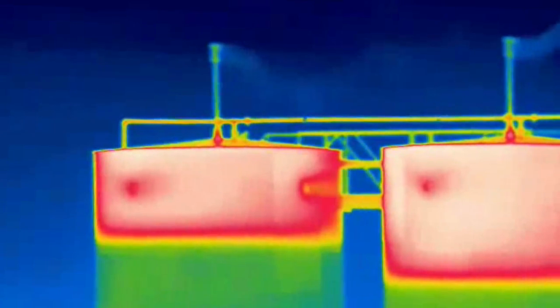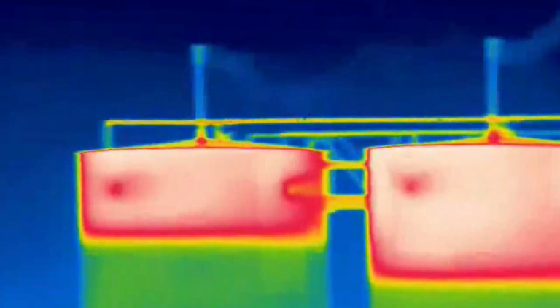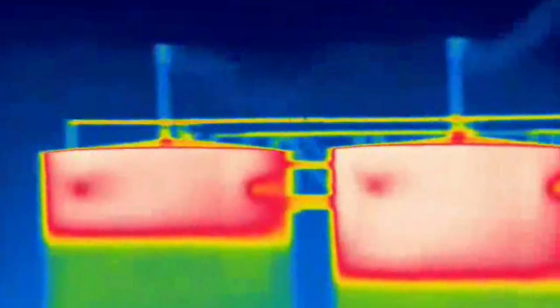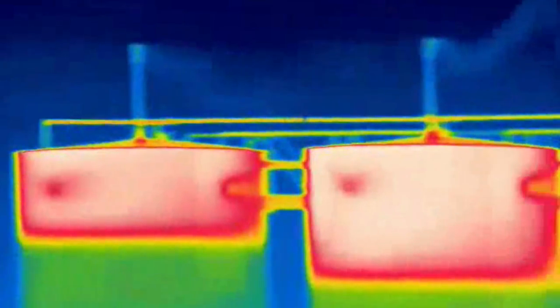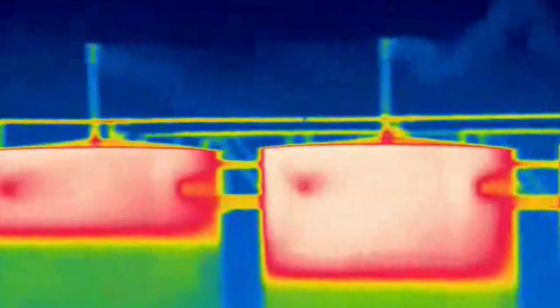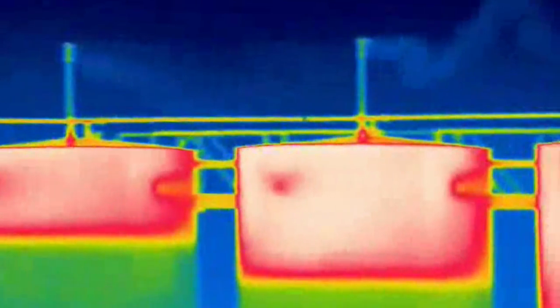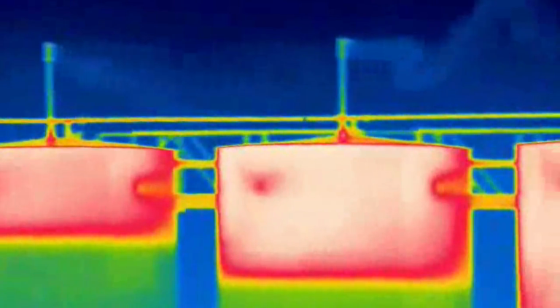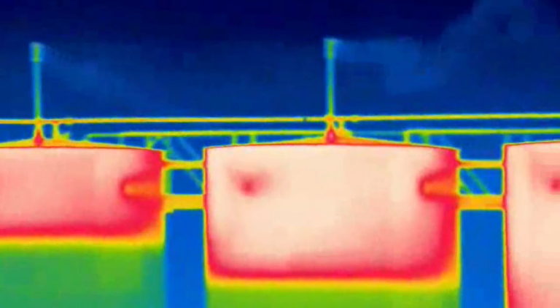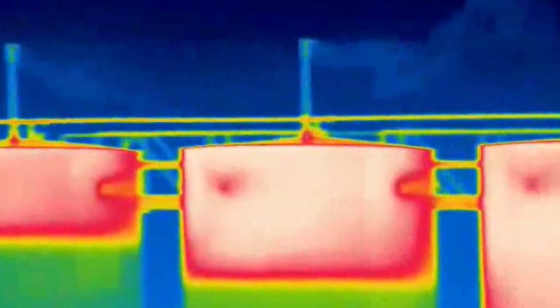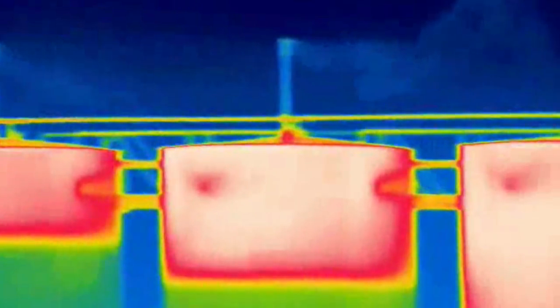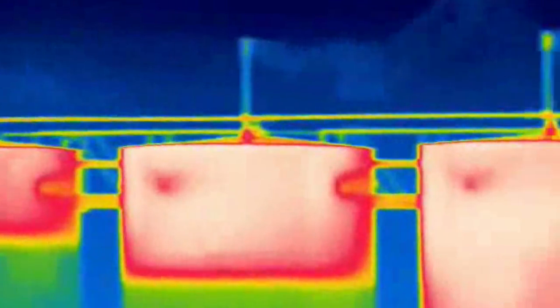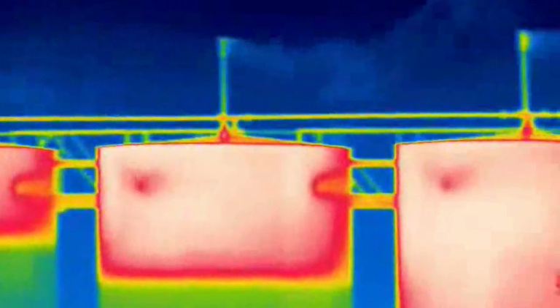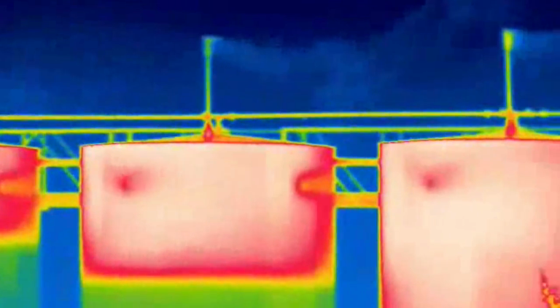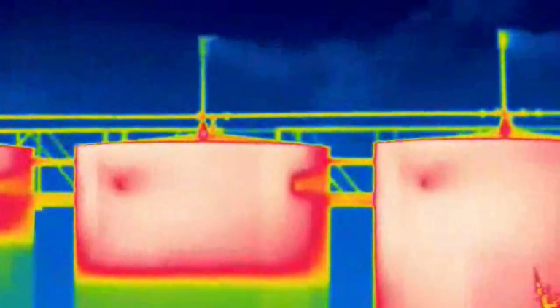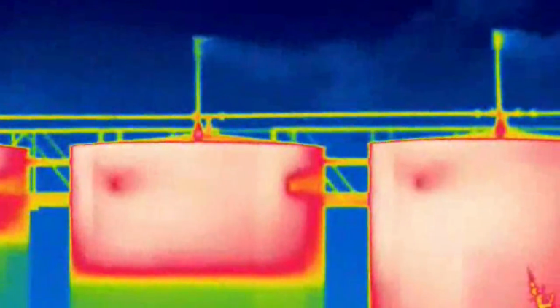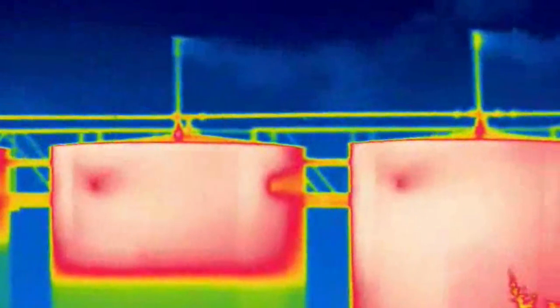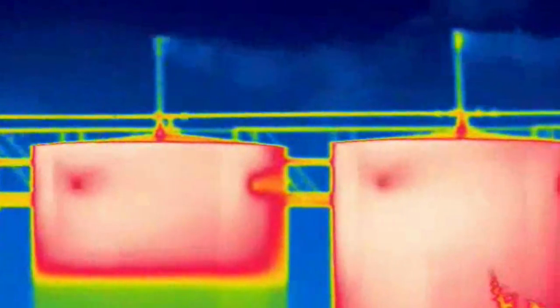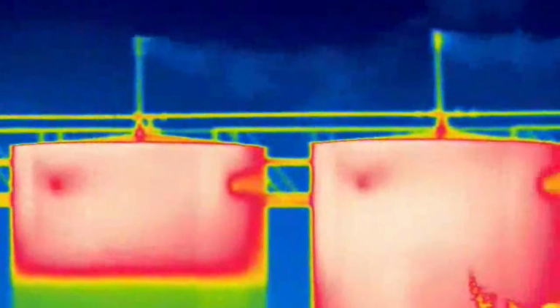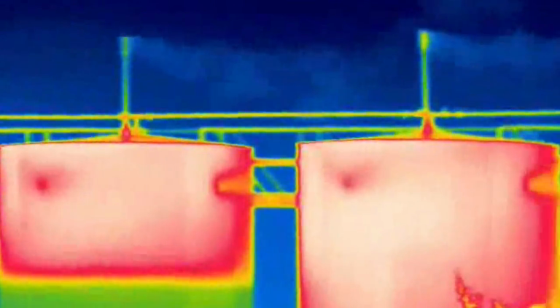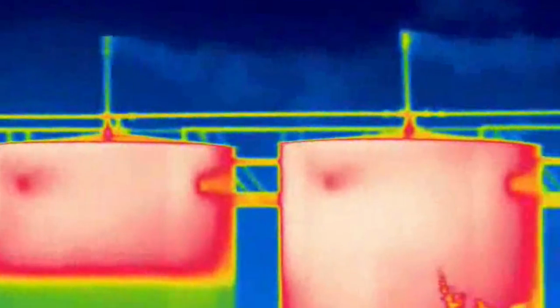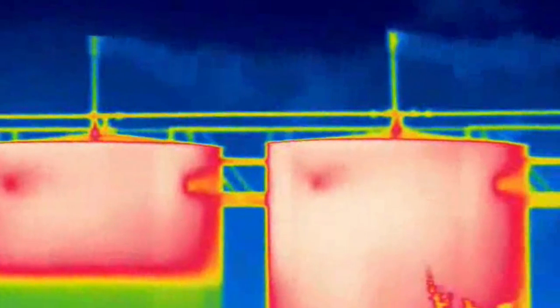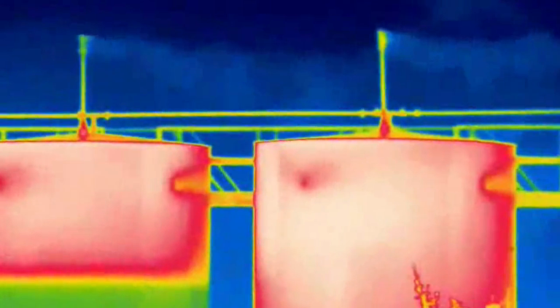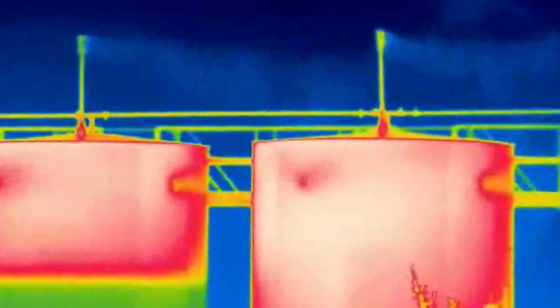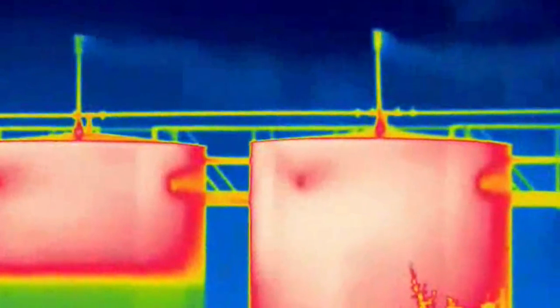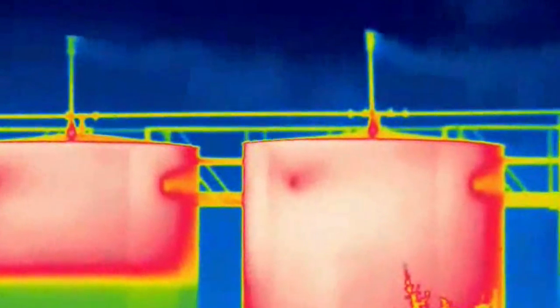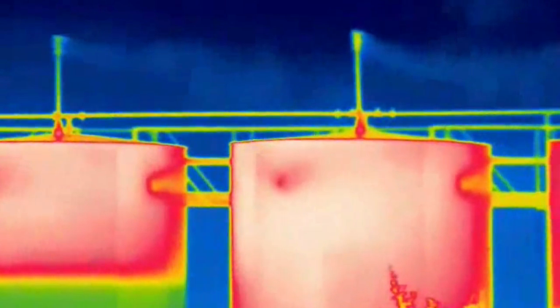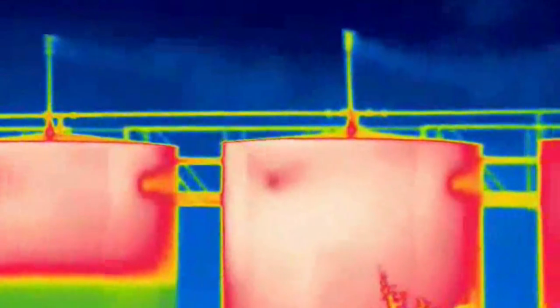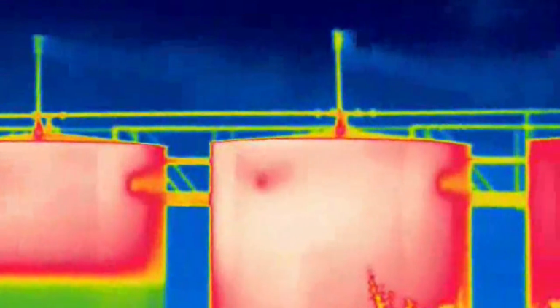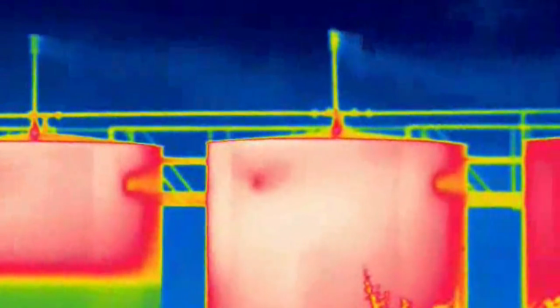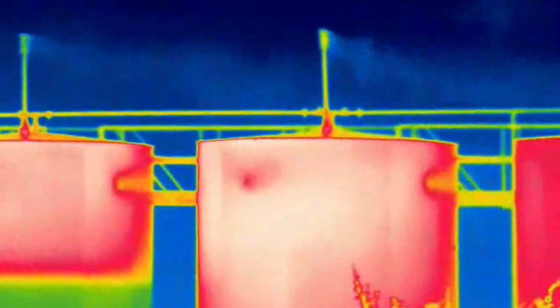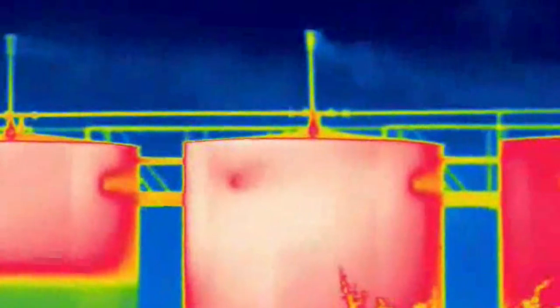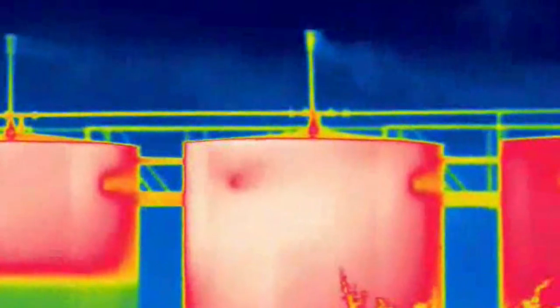What we're seeing here — these are authorized emissions. On our flyovers, we saw no issues with 95% of the tanks that were surveyed.